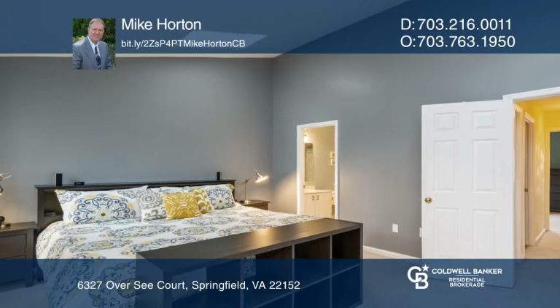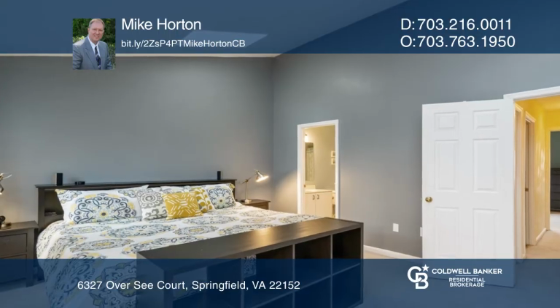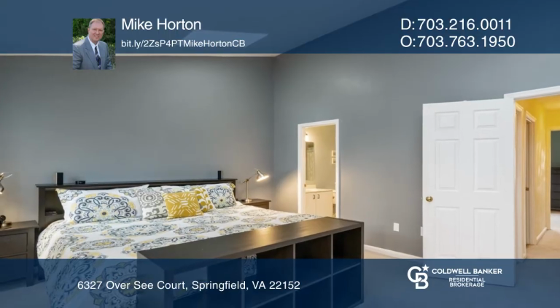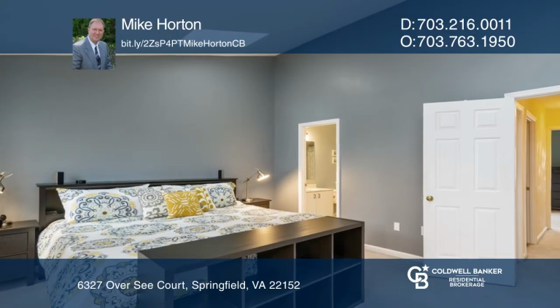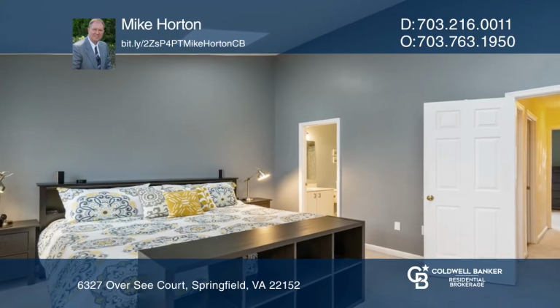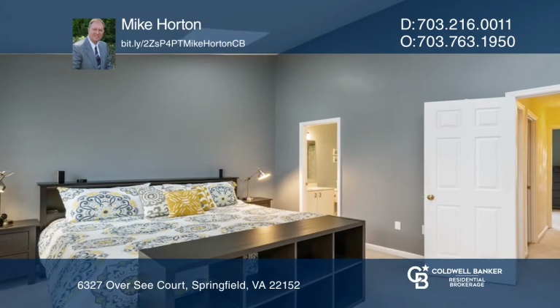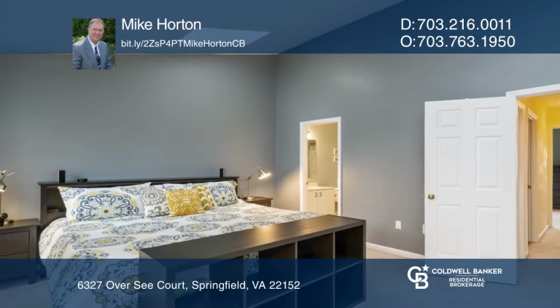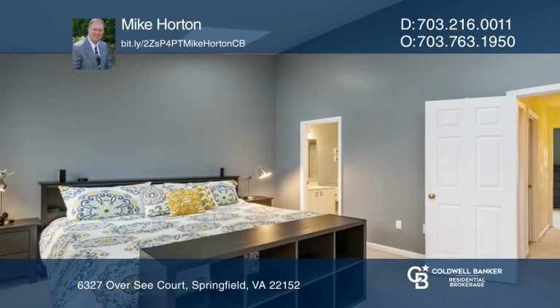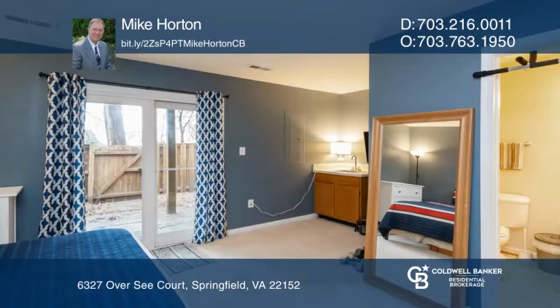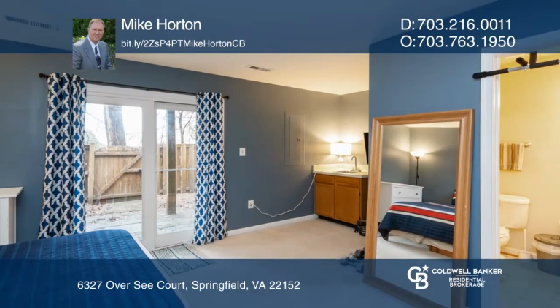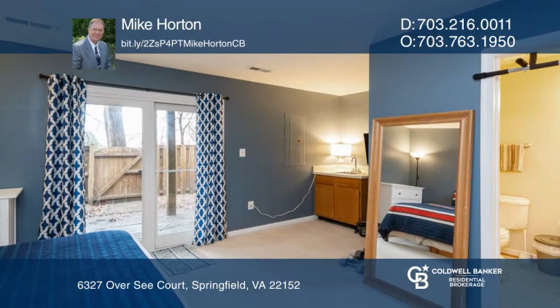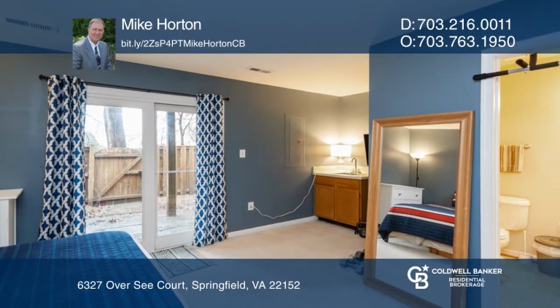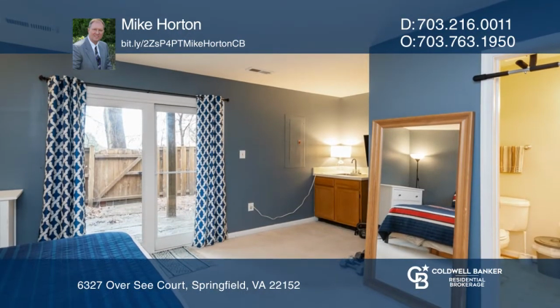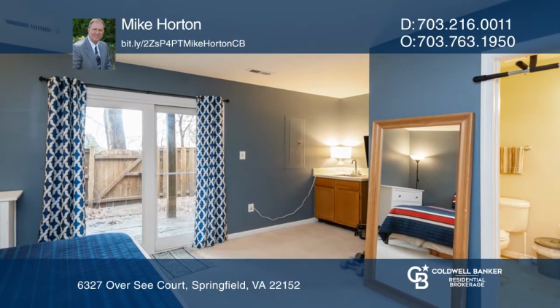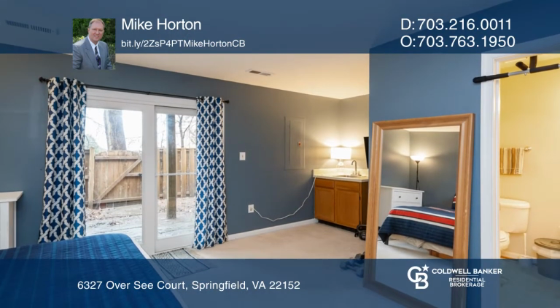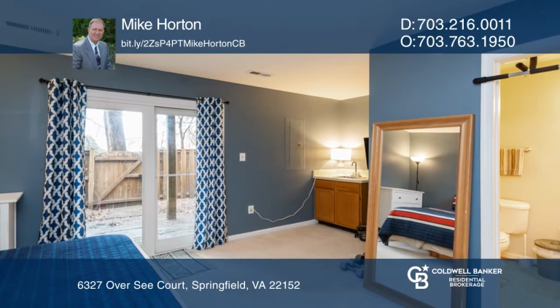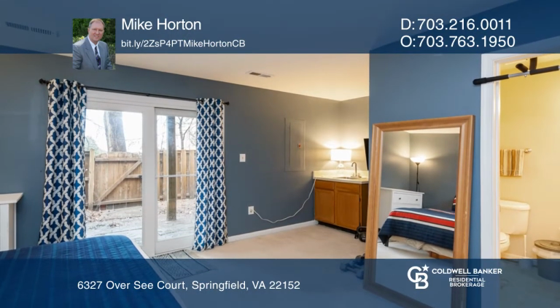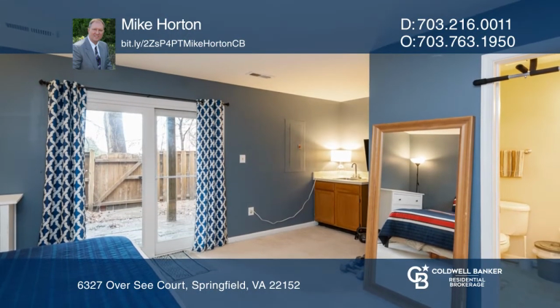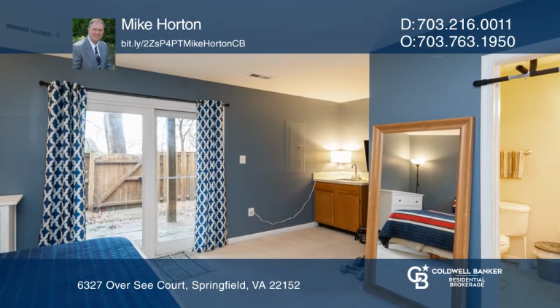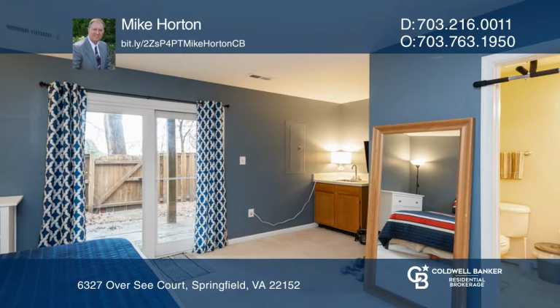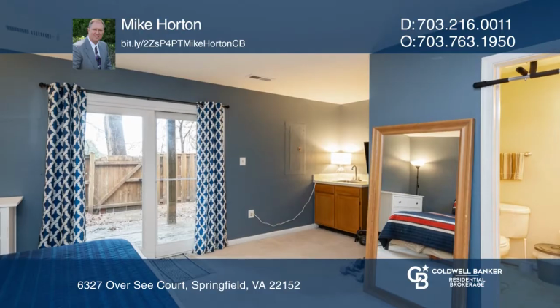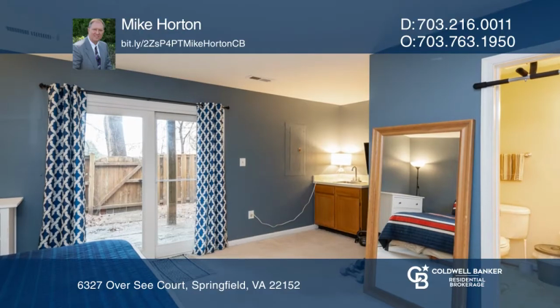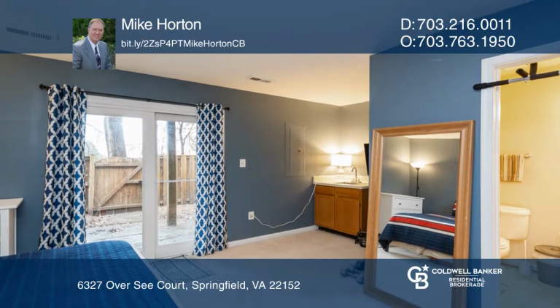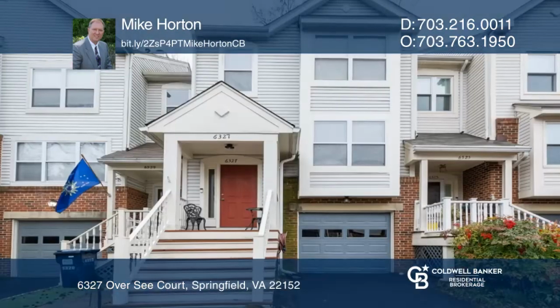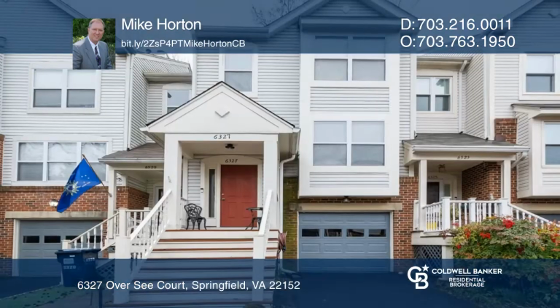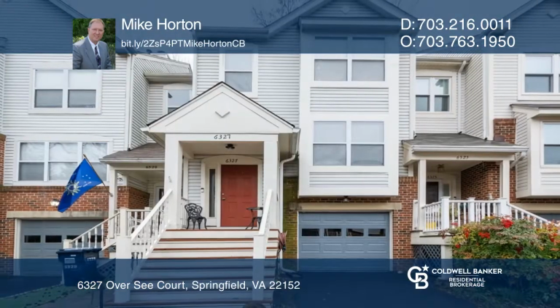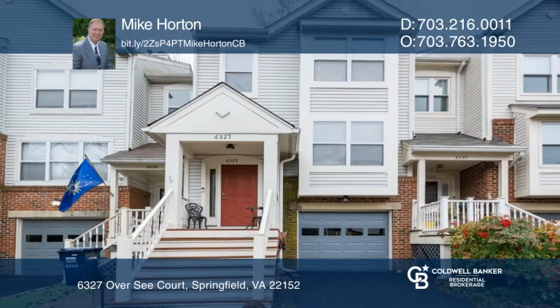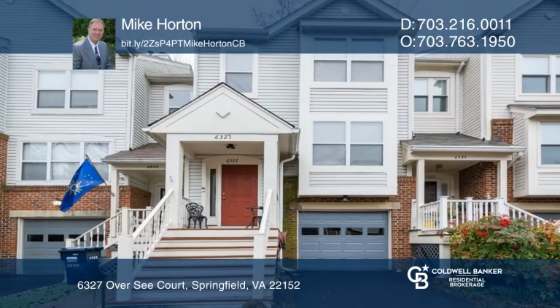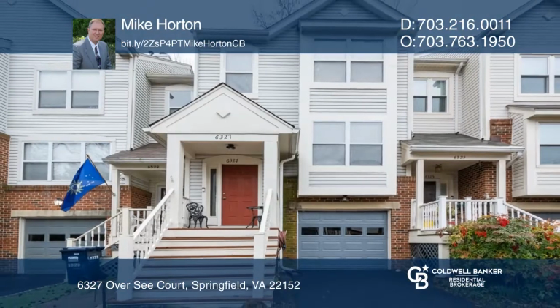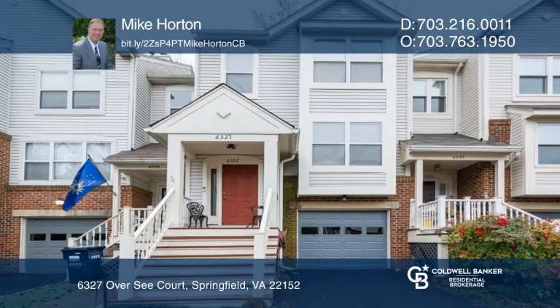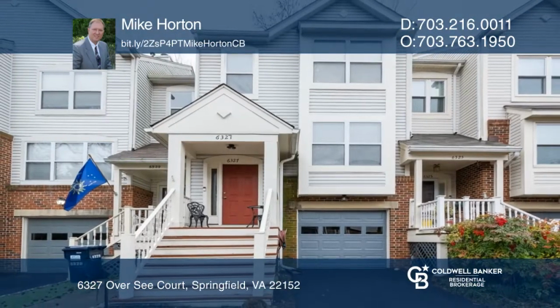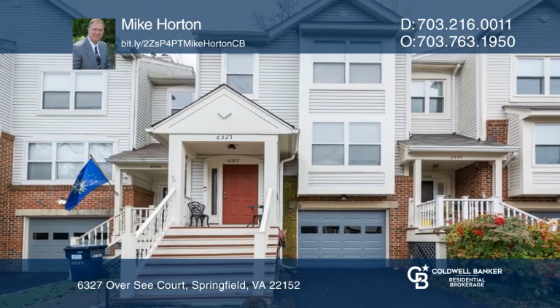Upstairs are two bedrooms with two full baths, and the lower level is complete with a bedroom and a half bath. For more info, contact Mike Horton.